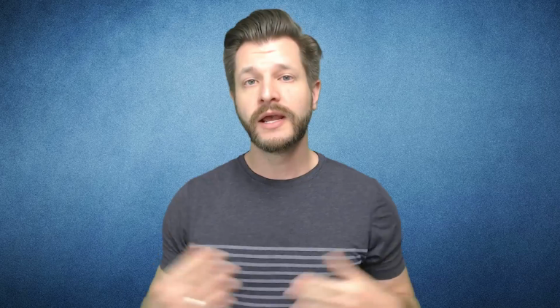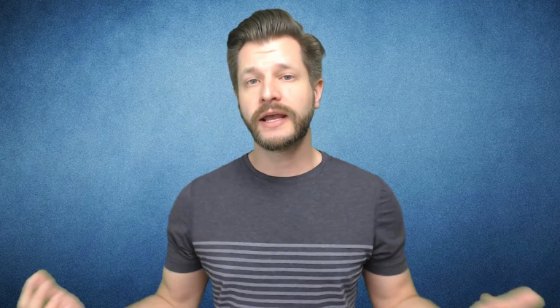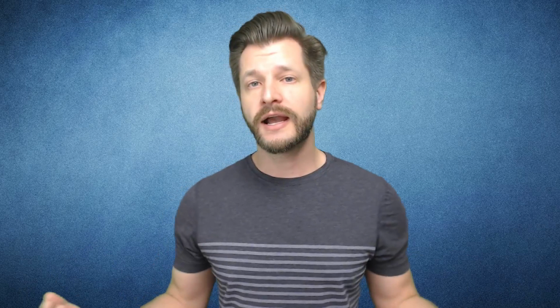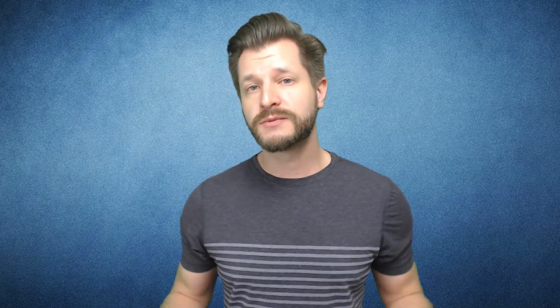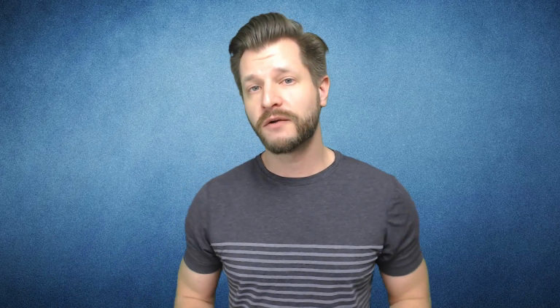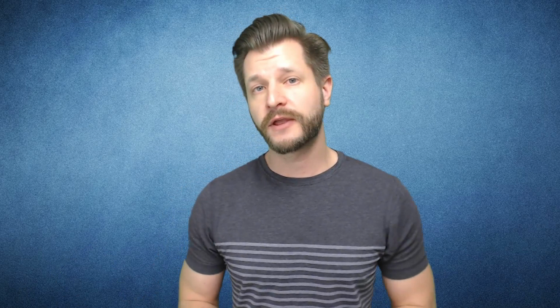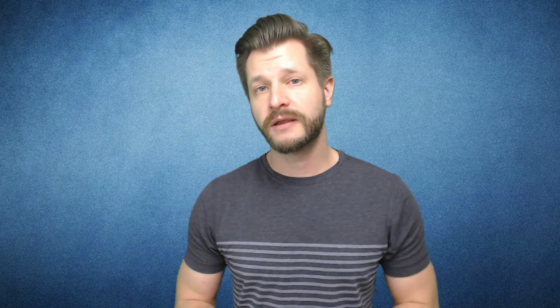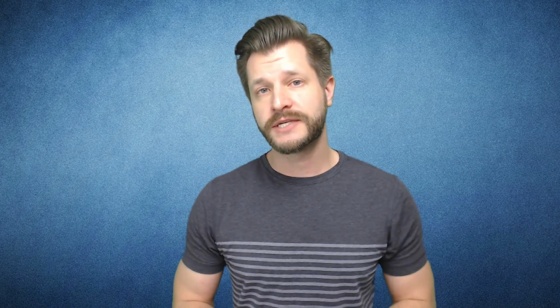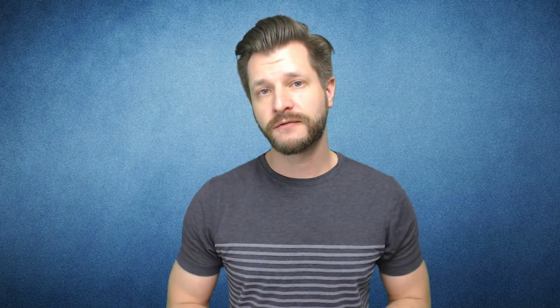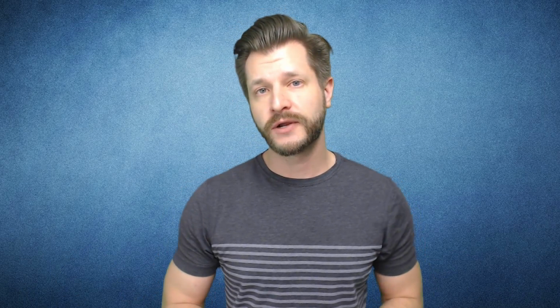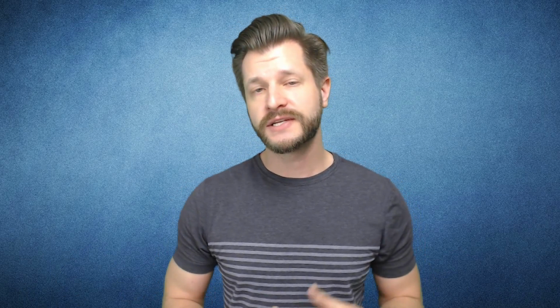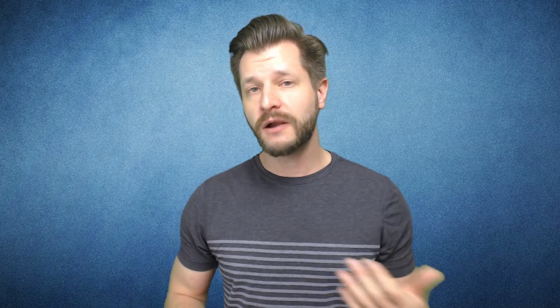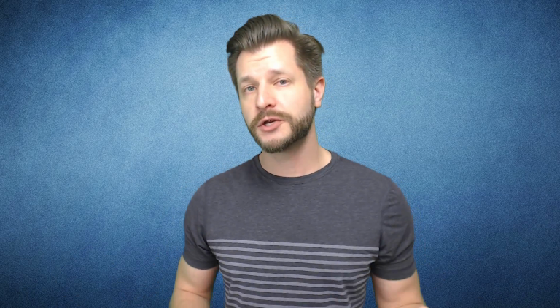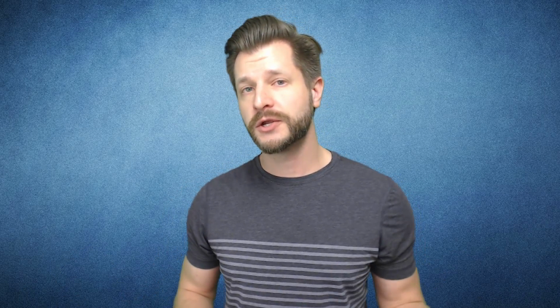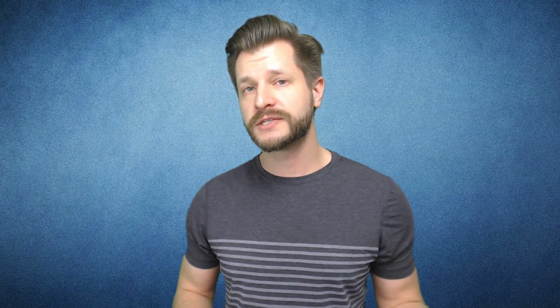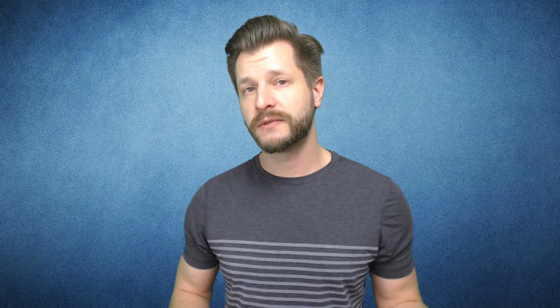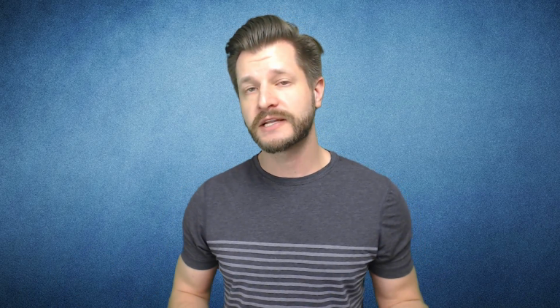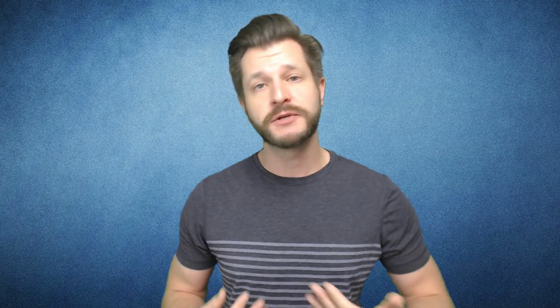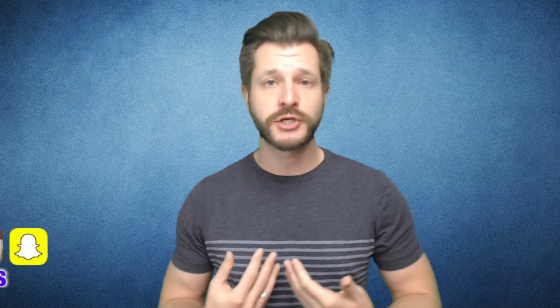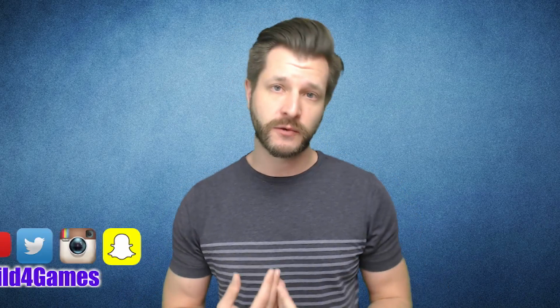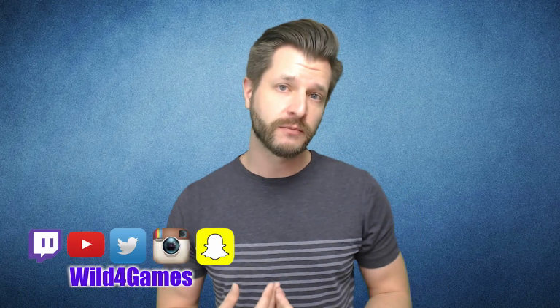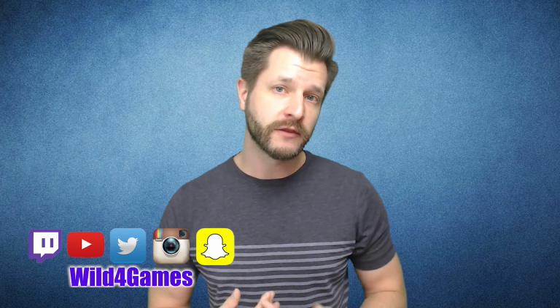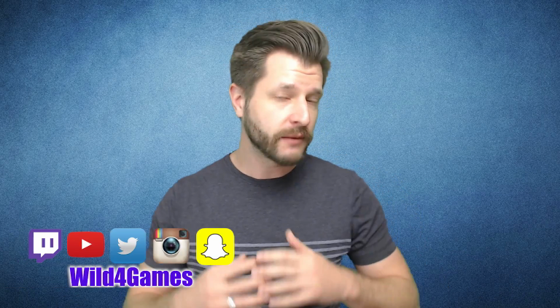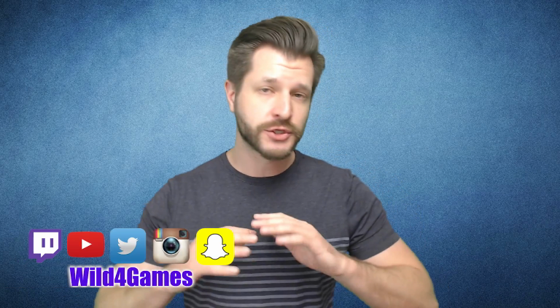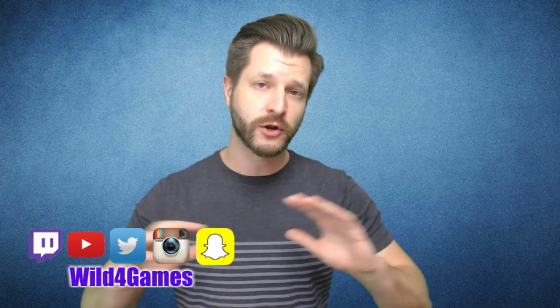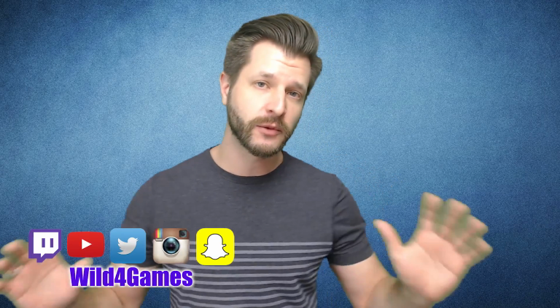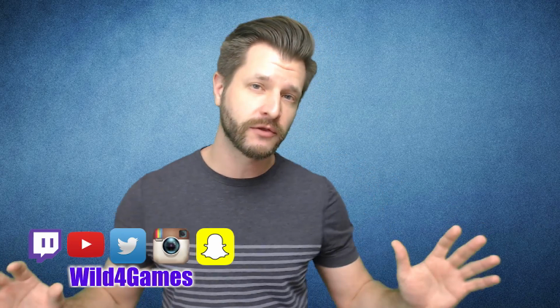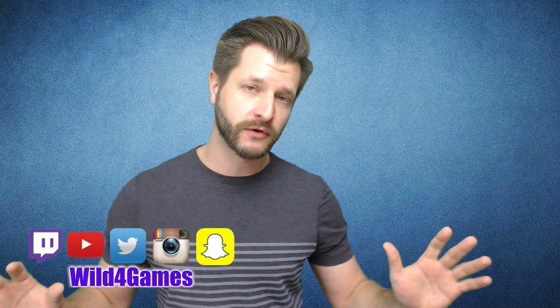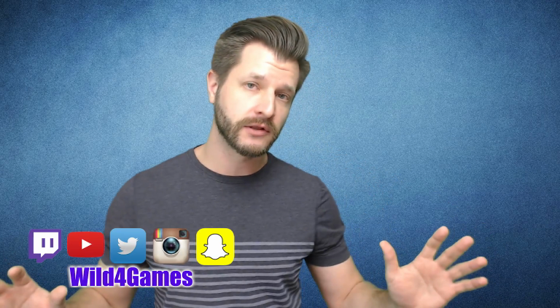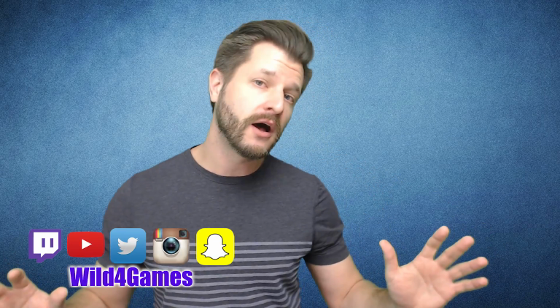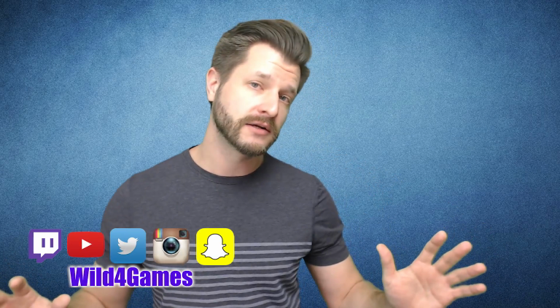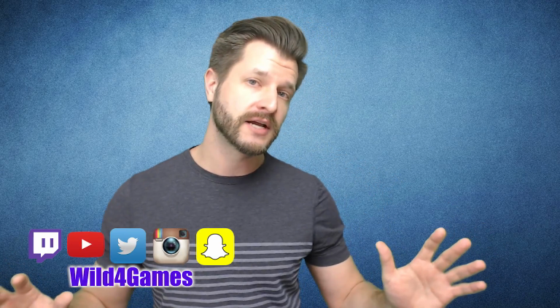Hey guys, Wallet for Games here for you. Today I want to show you something that's been shared with me that I've been struggling with for a long time.